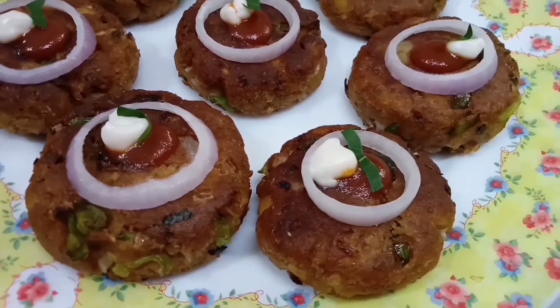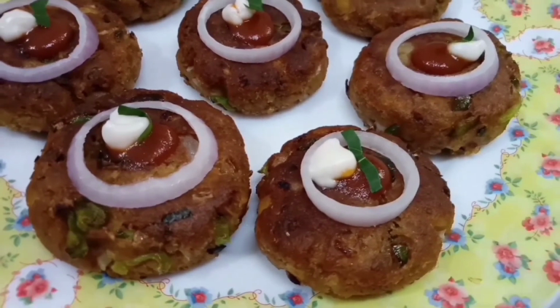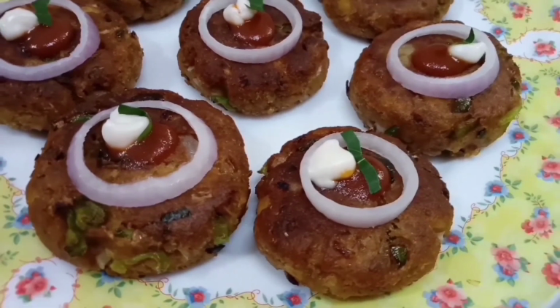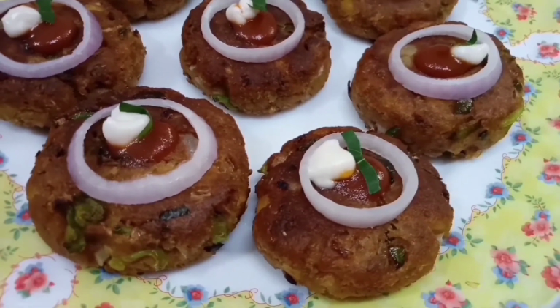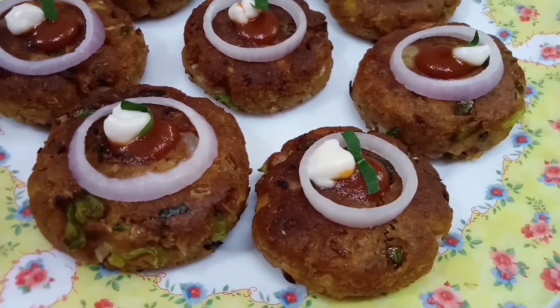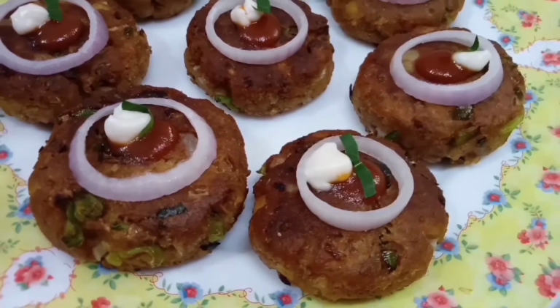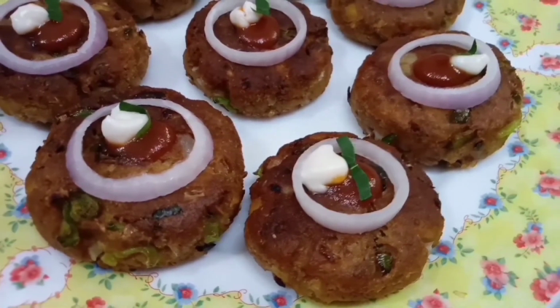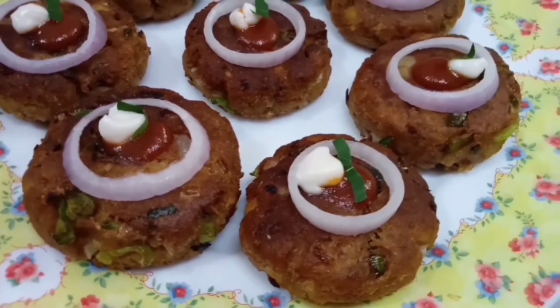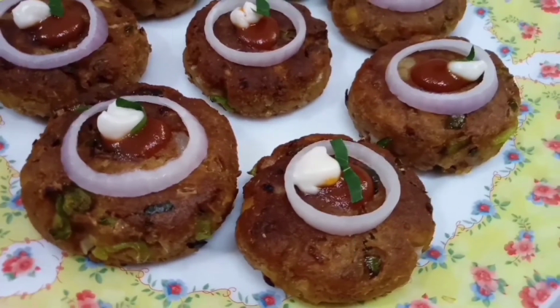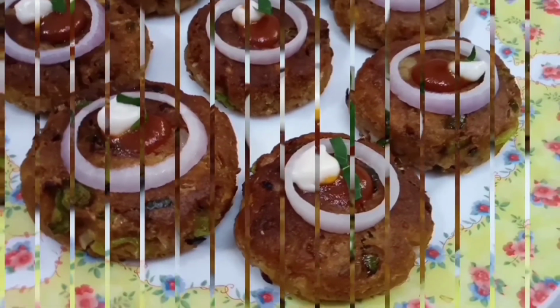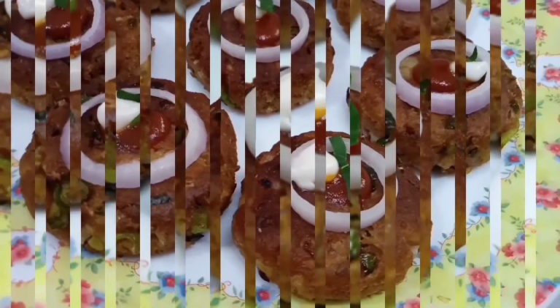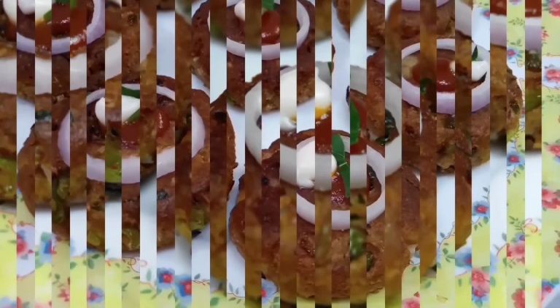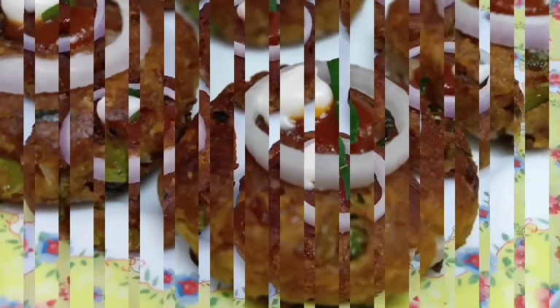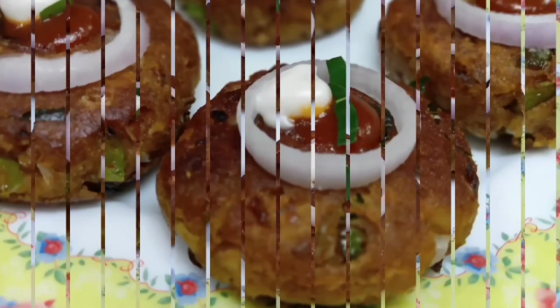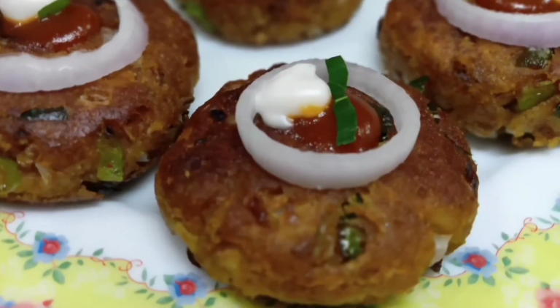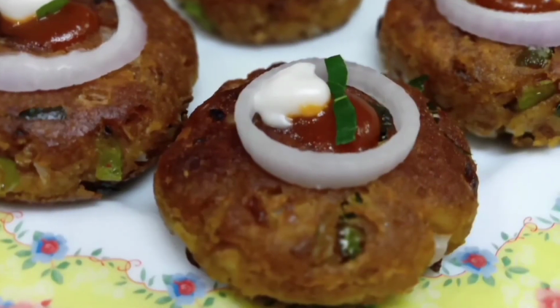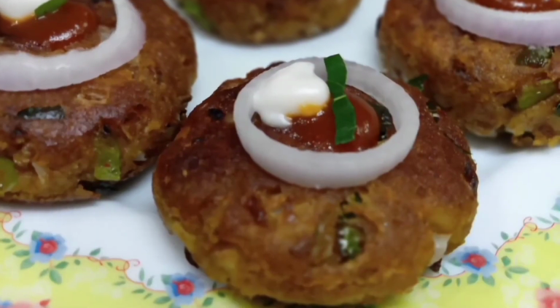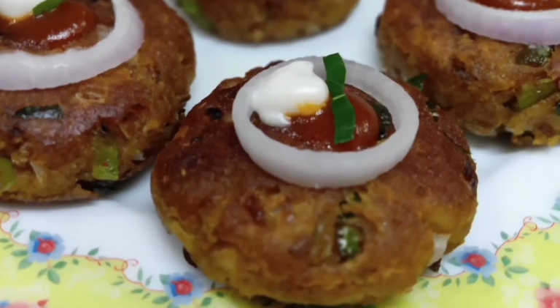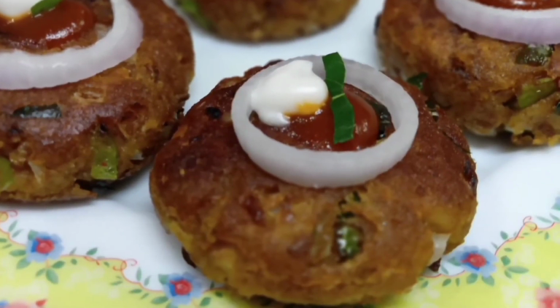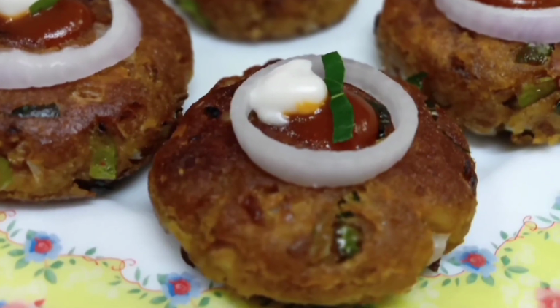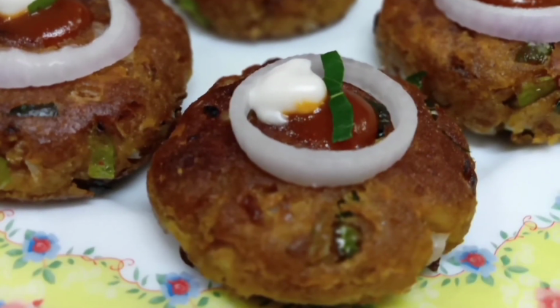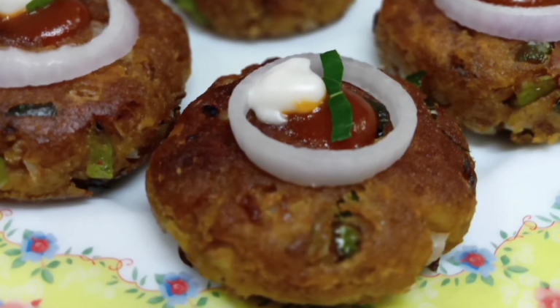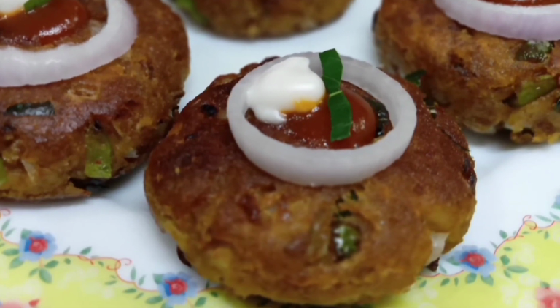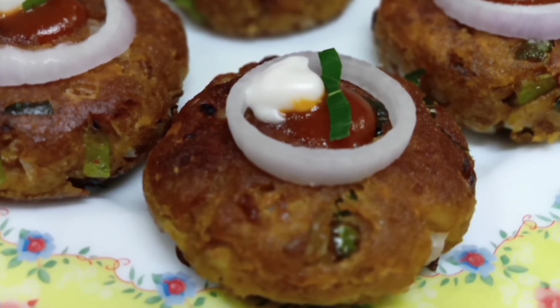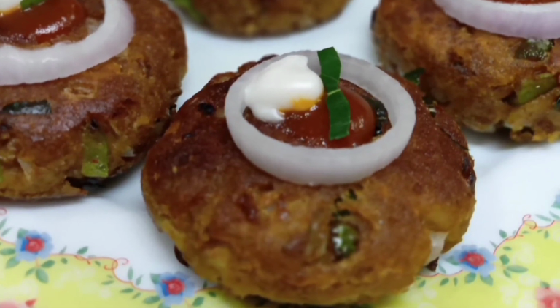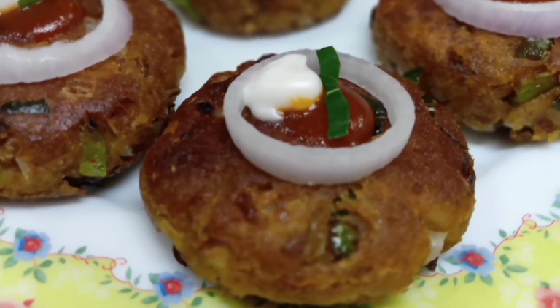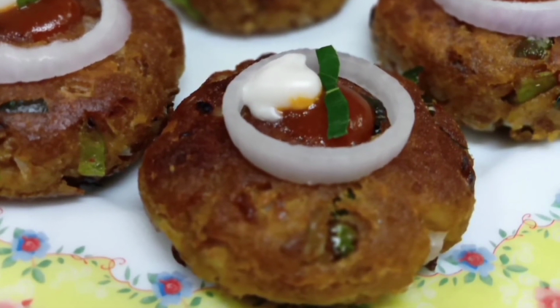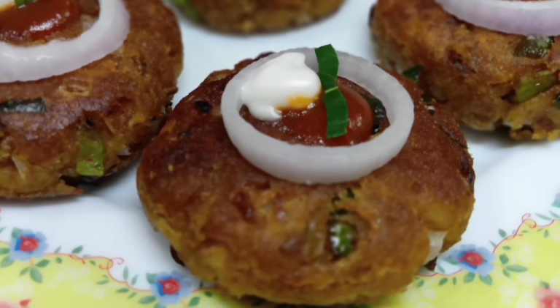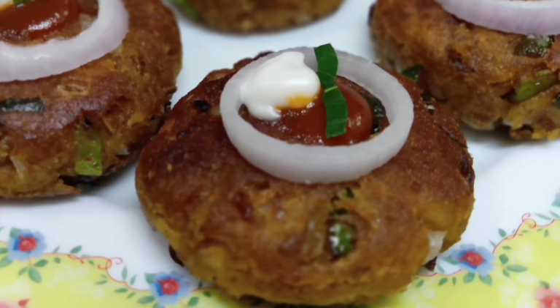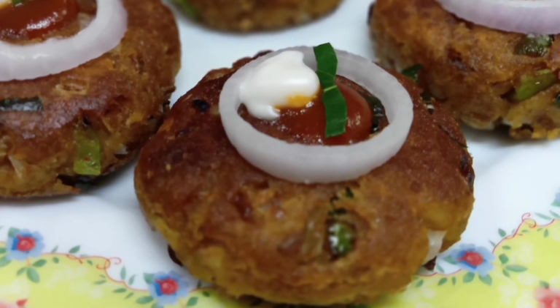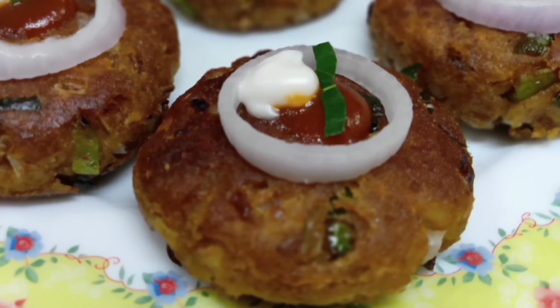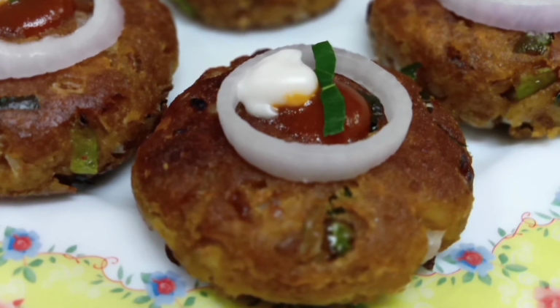You can serve it with any chutney of your taste. The salad also goes very well with it.